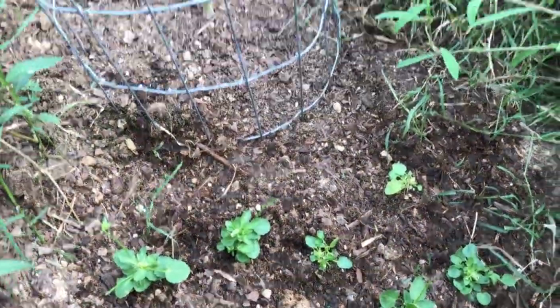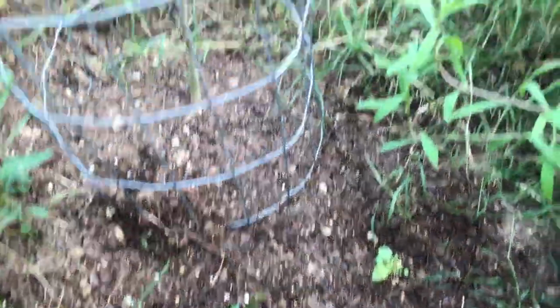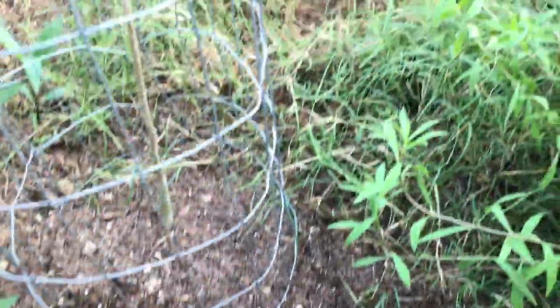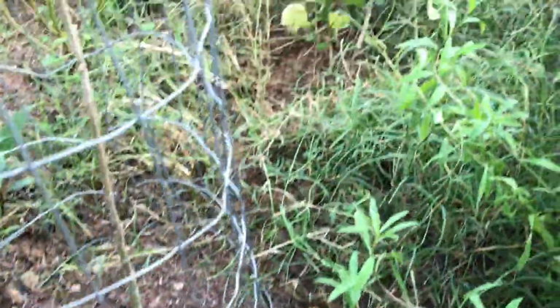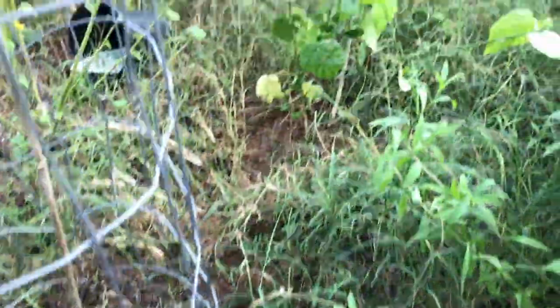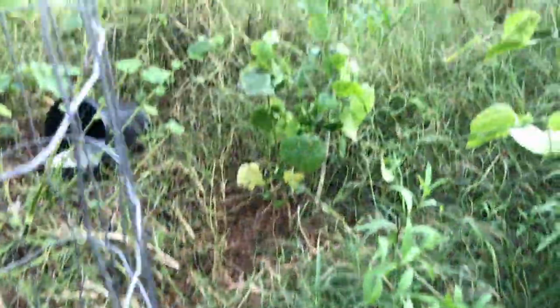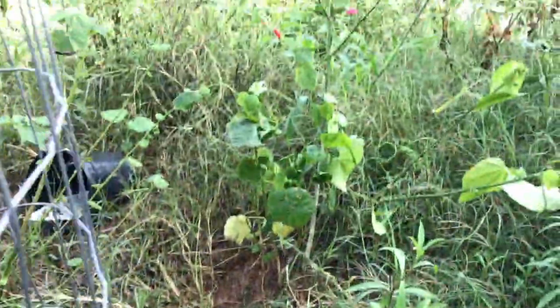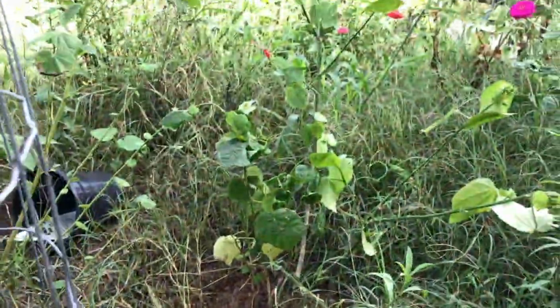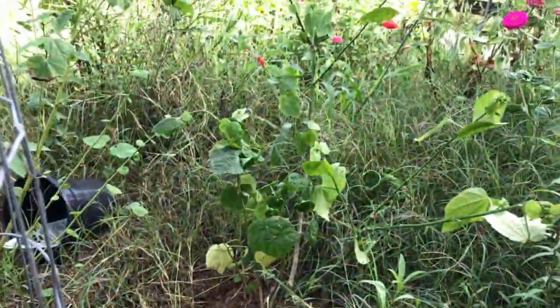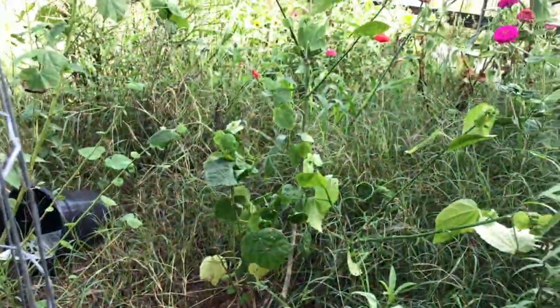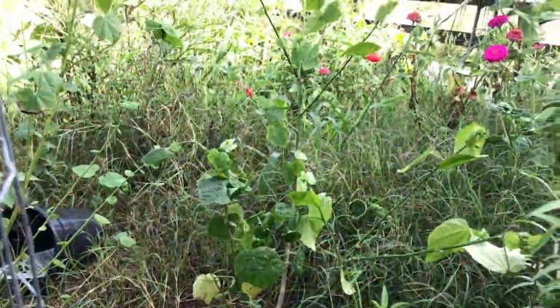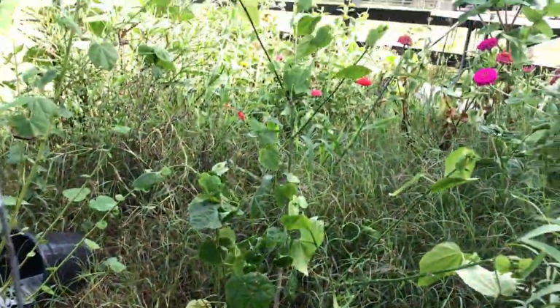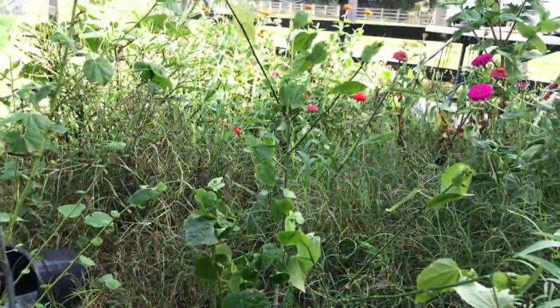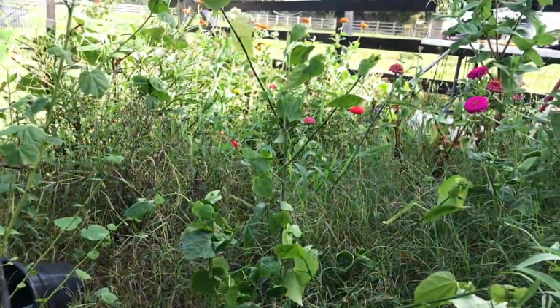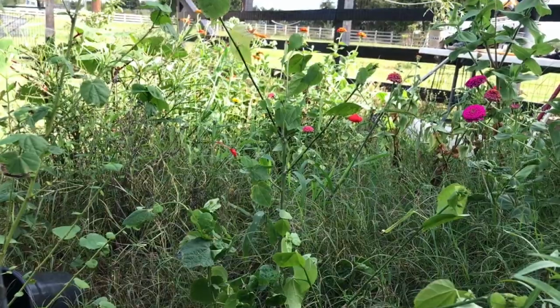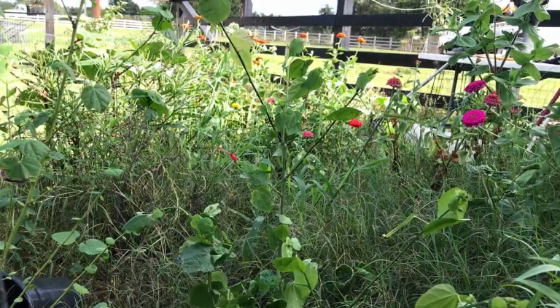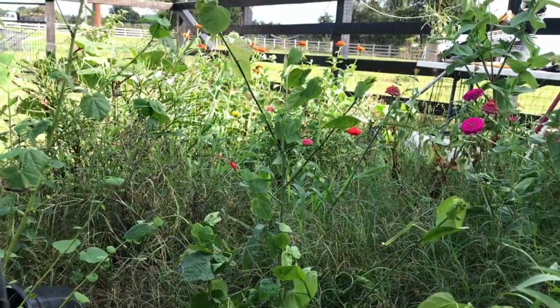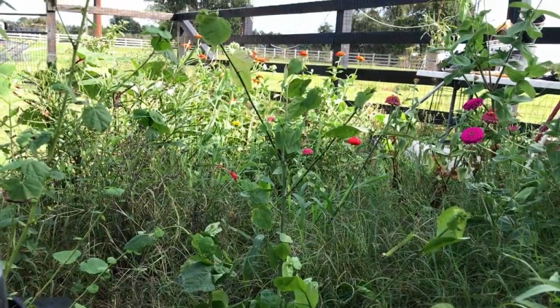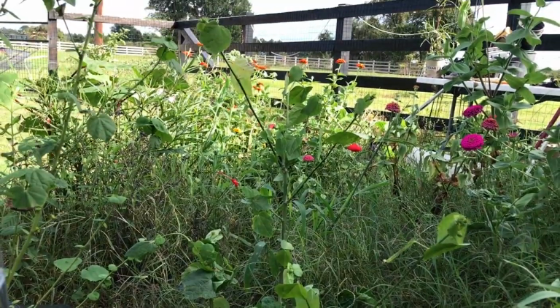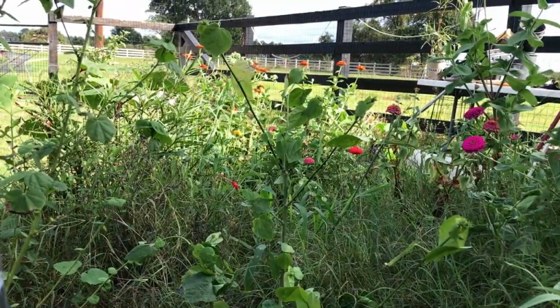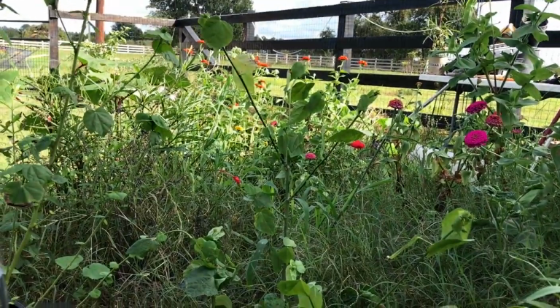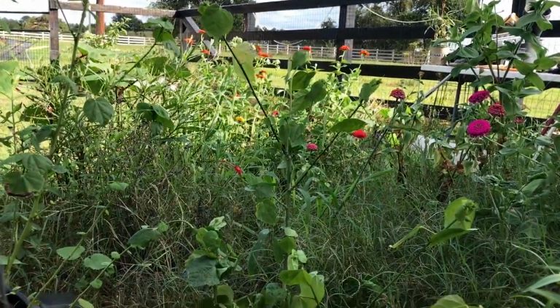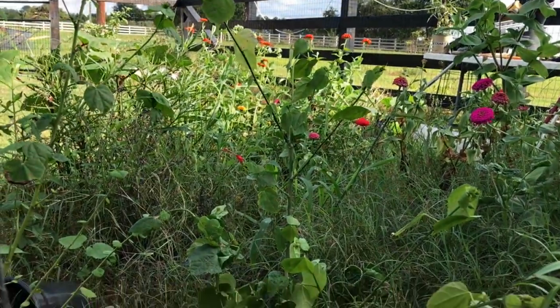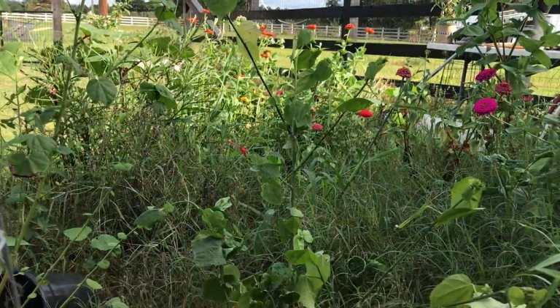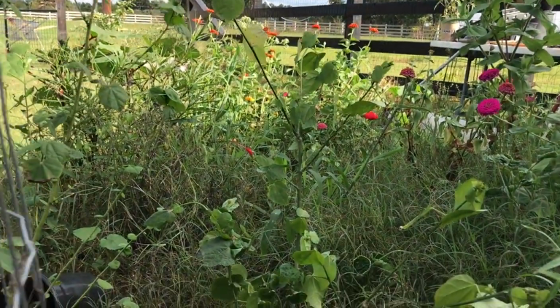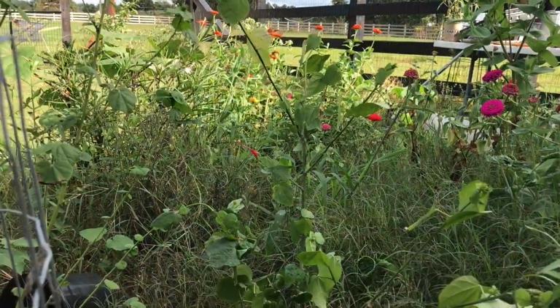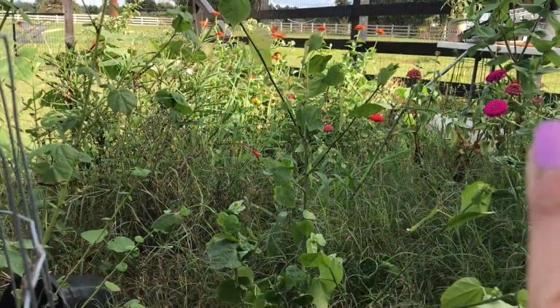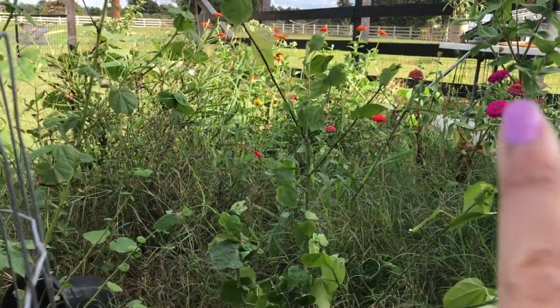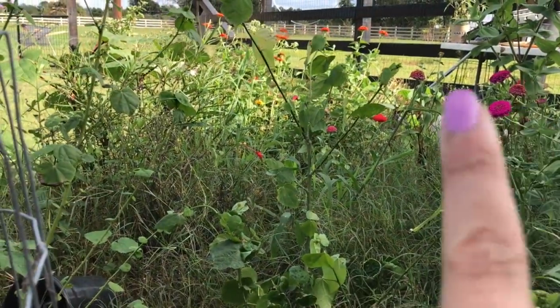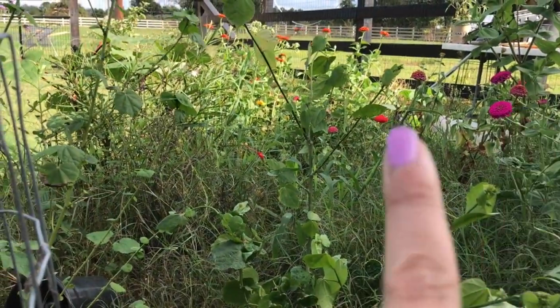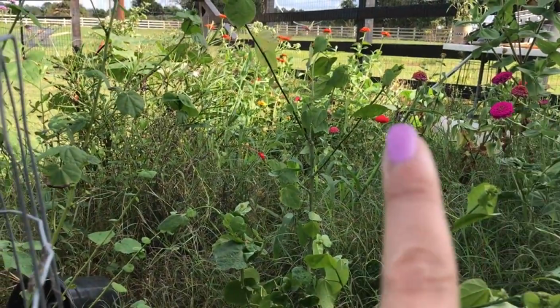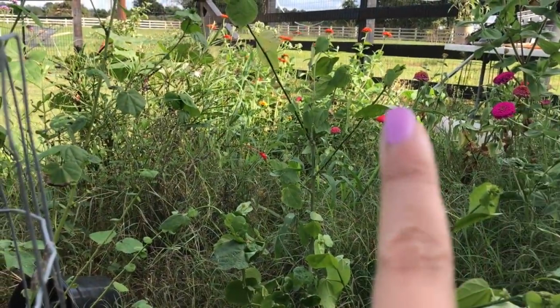And there they are. I had 12, but the bunnies ate a few of them down completely, so this is what I have left.